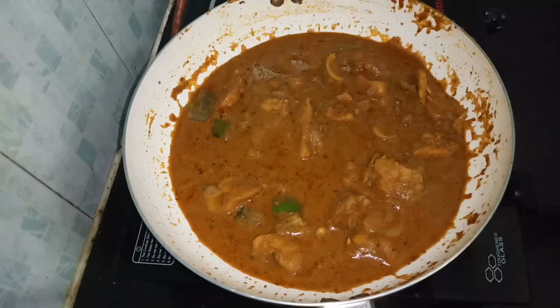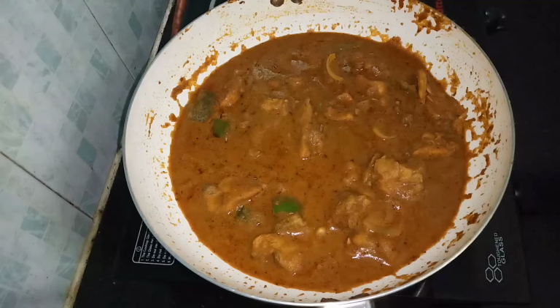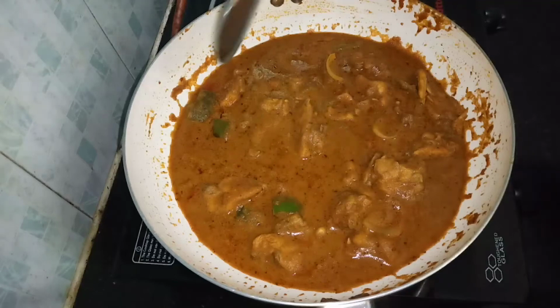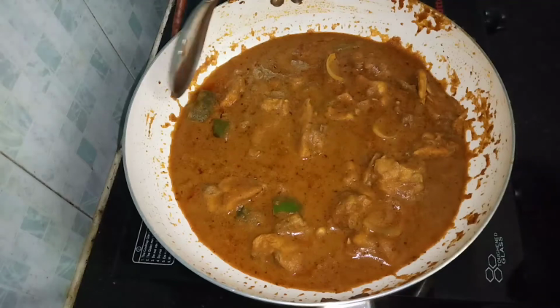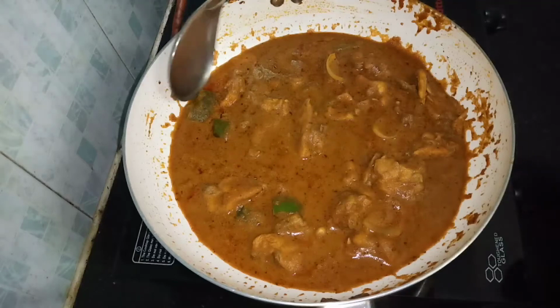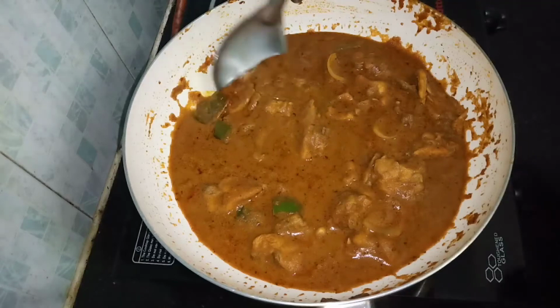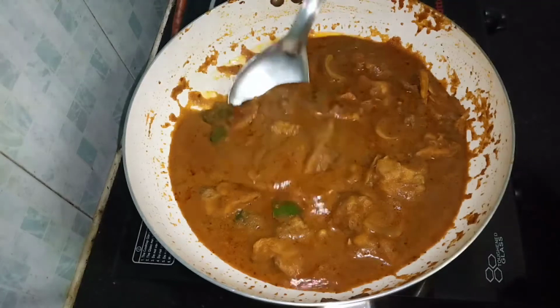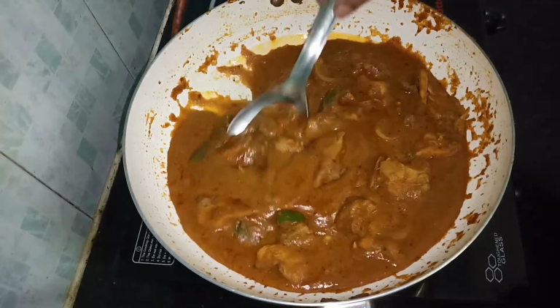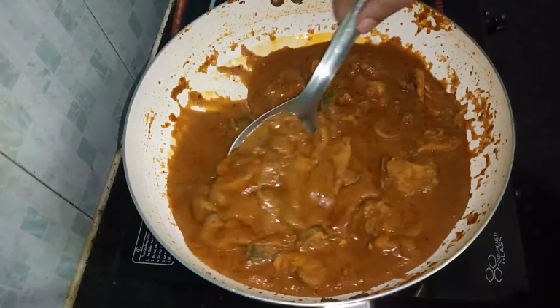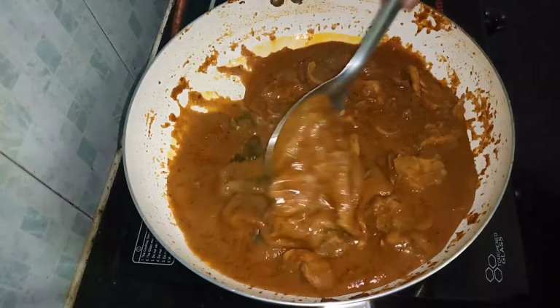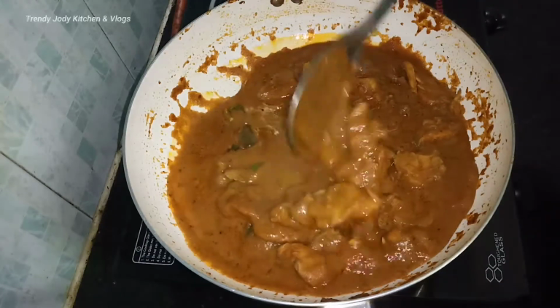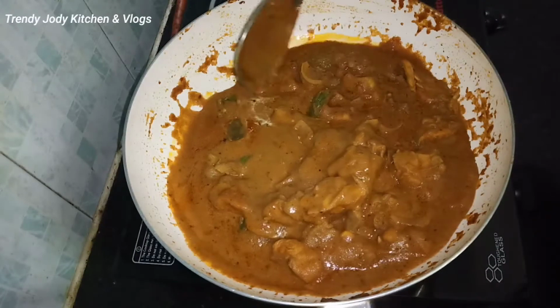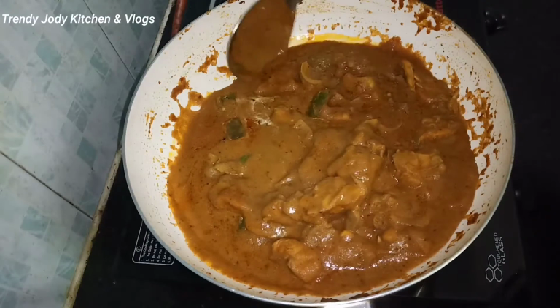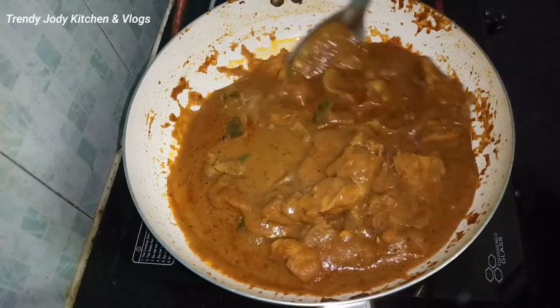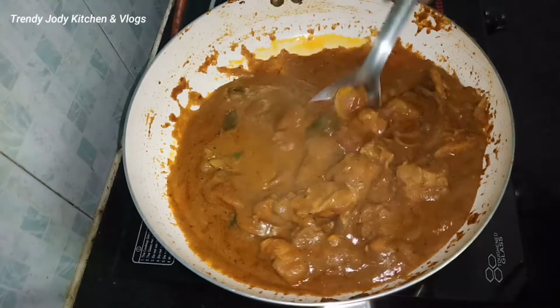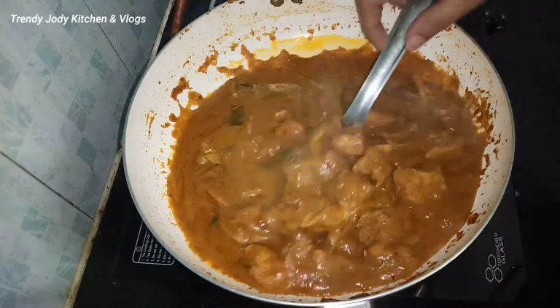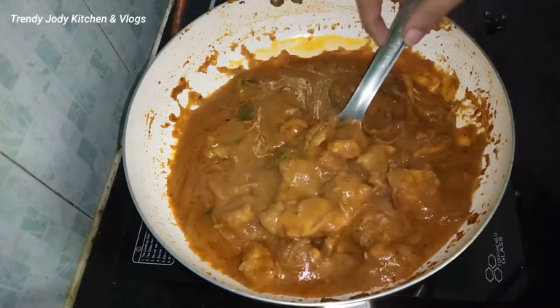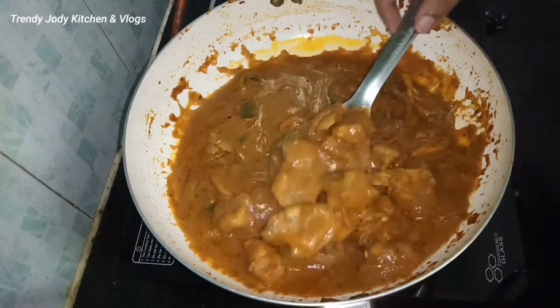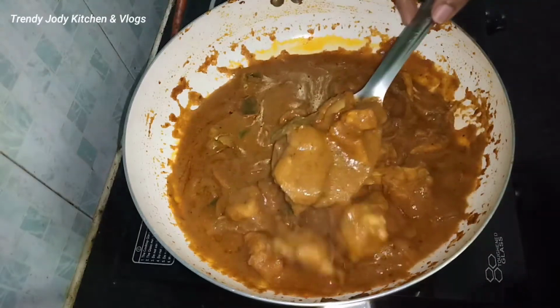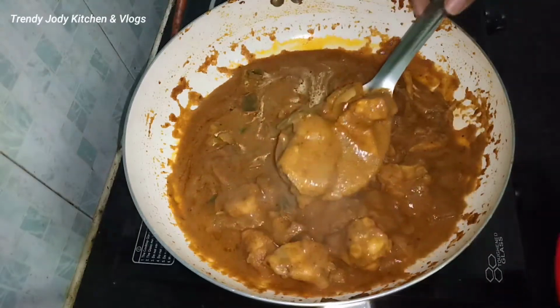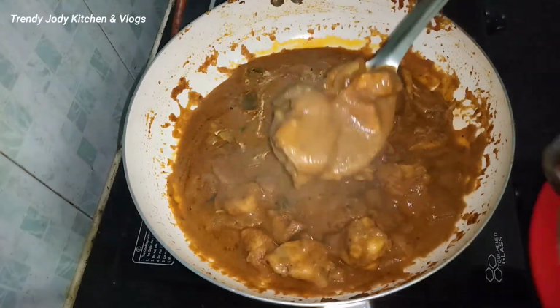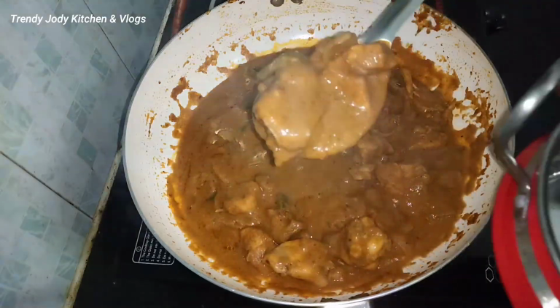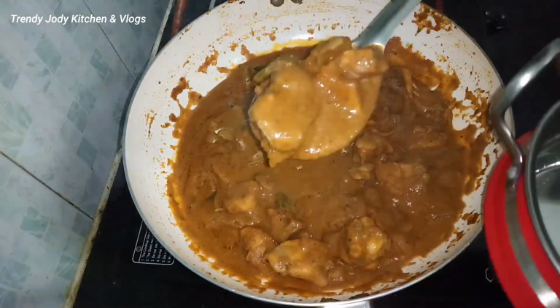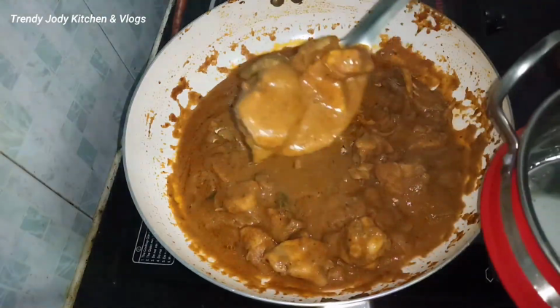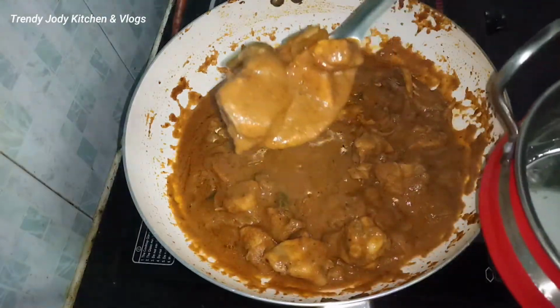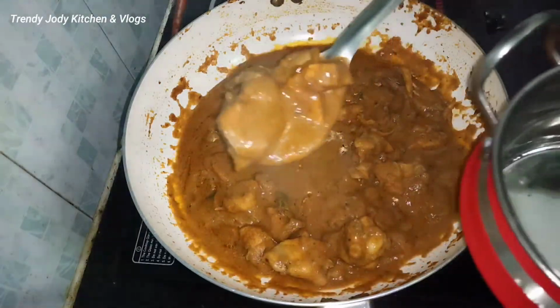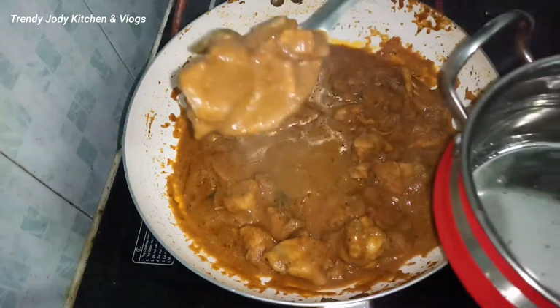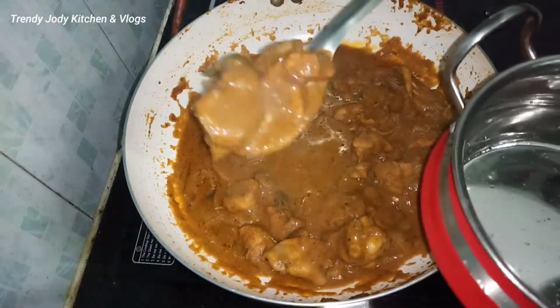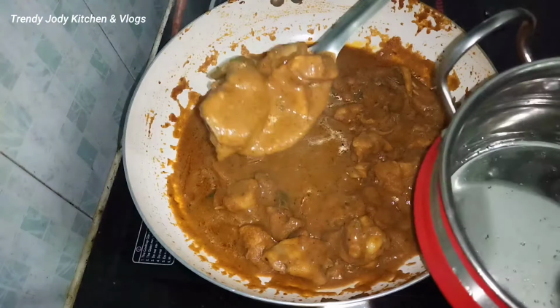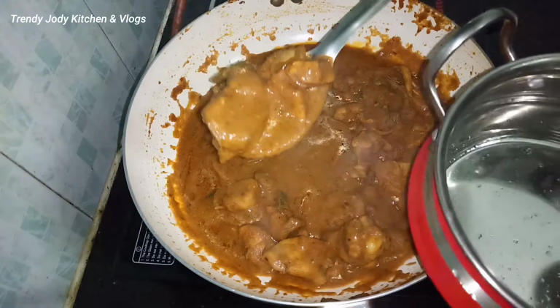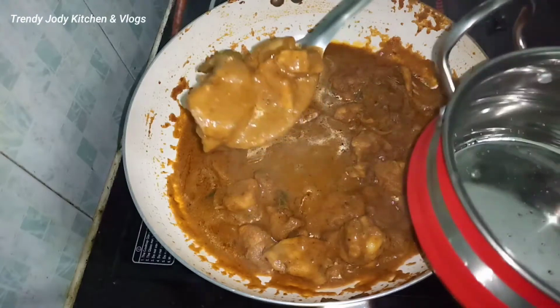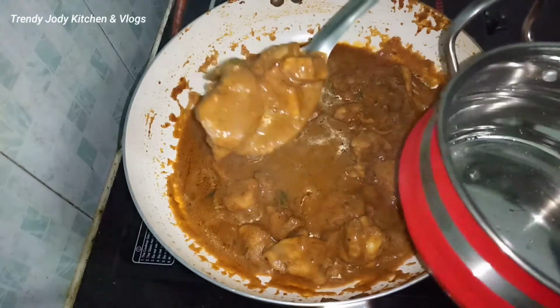Hi Friends! Welcome back to Trendy Jody! We will show you how to prepare this recipe for tasty-tasty chicken.